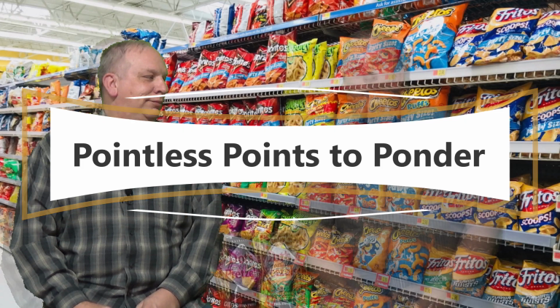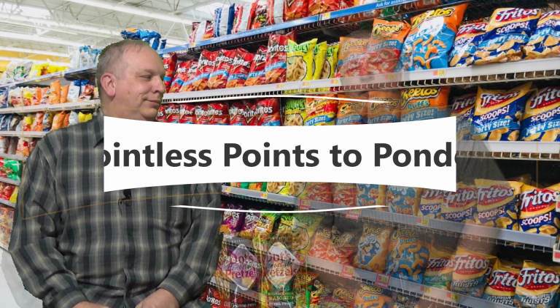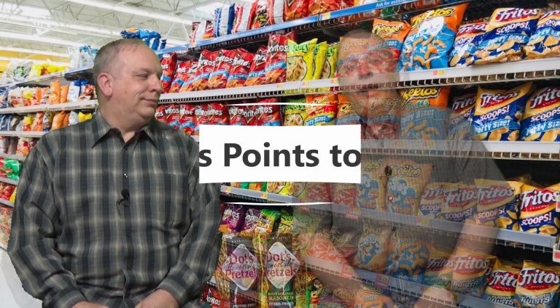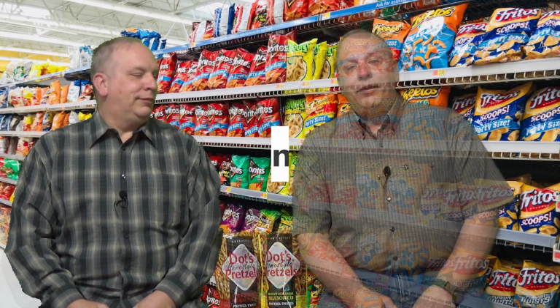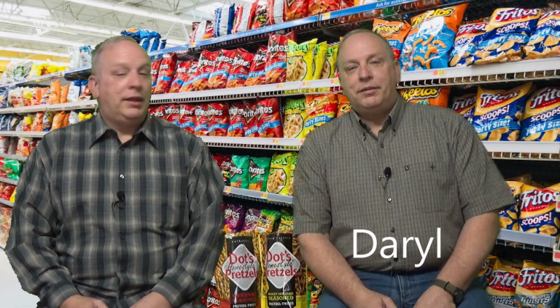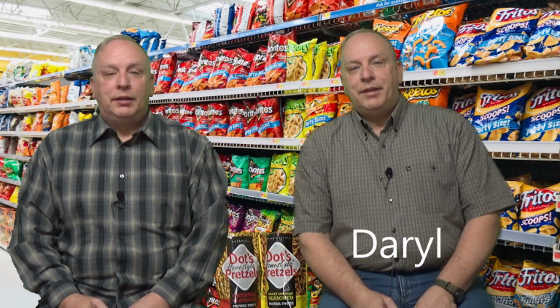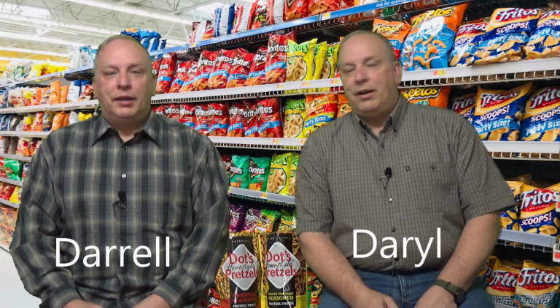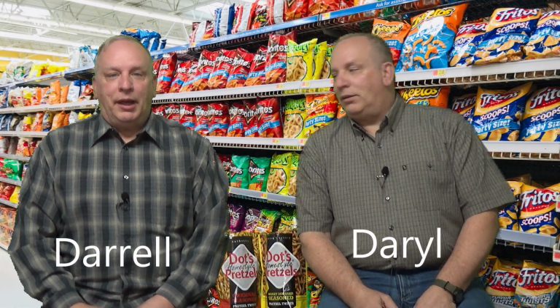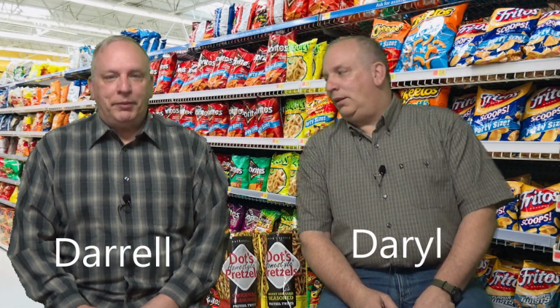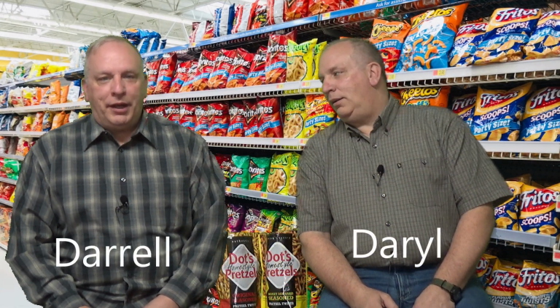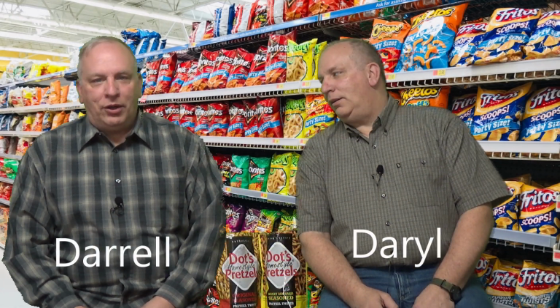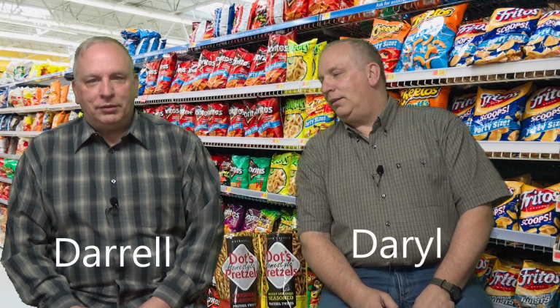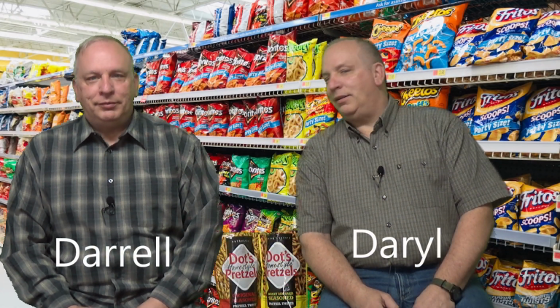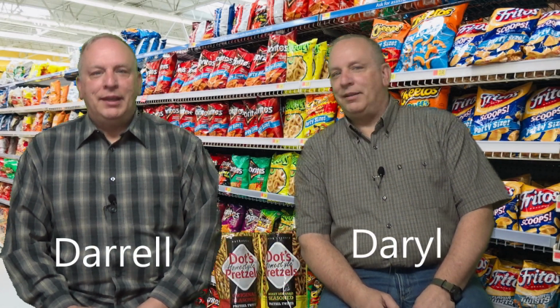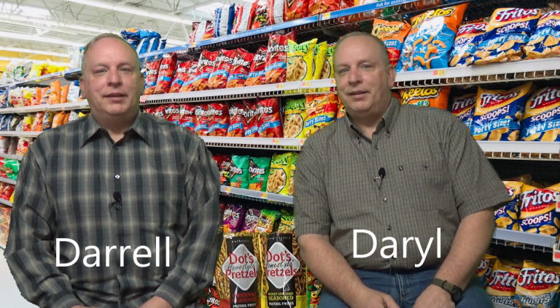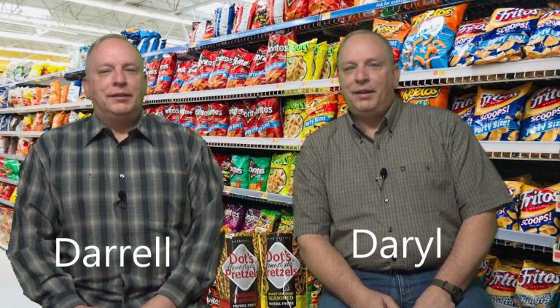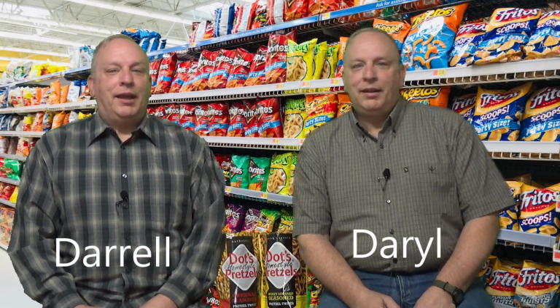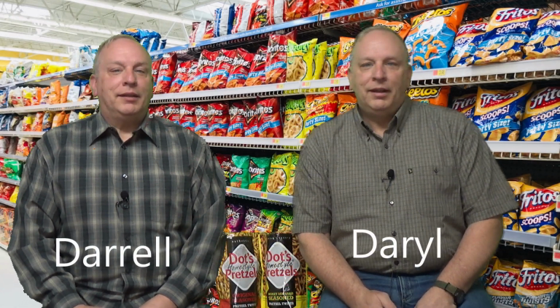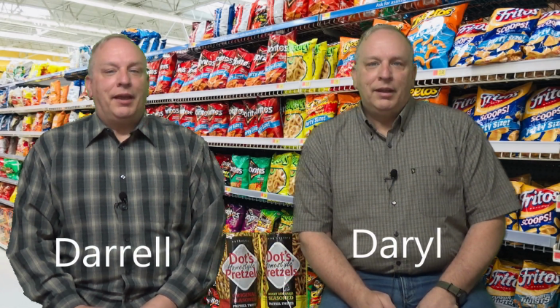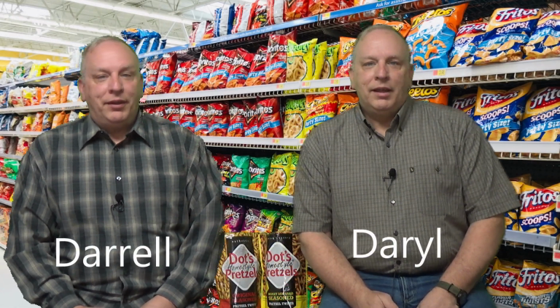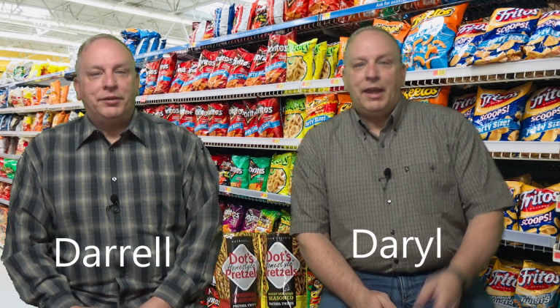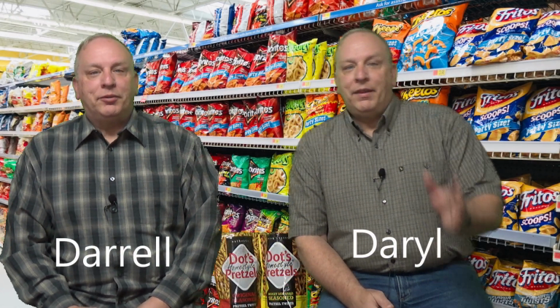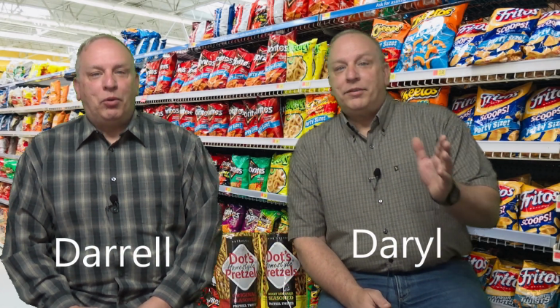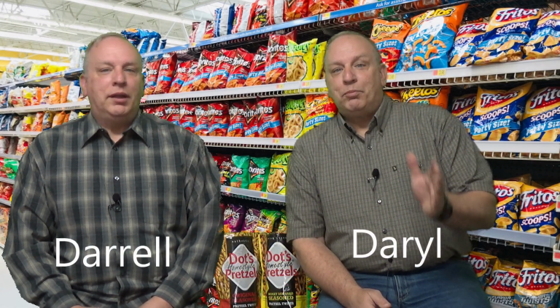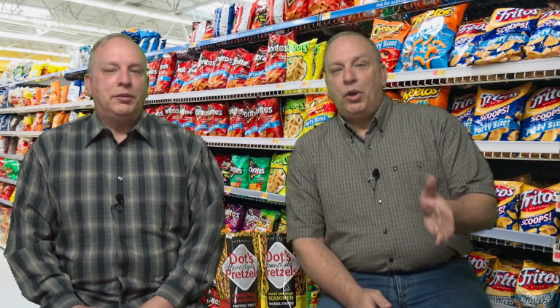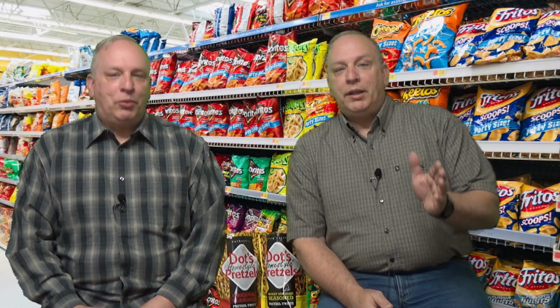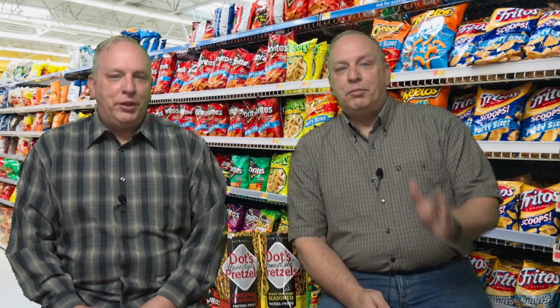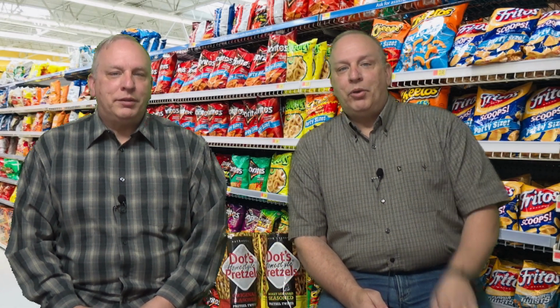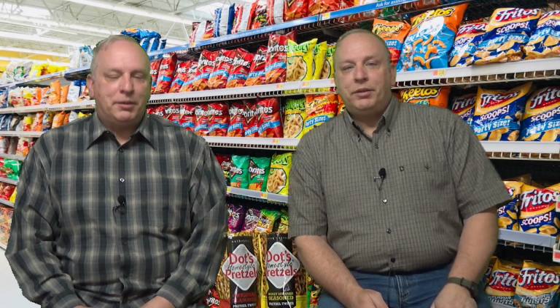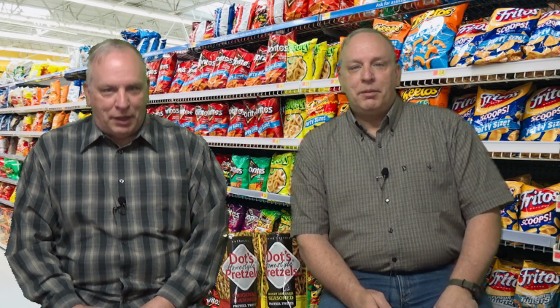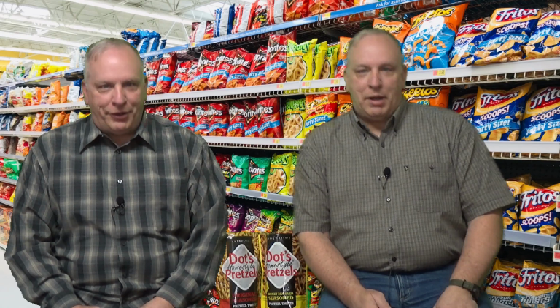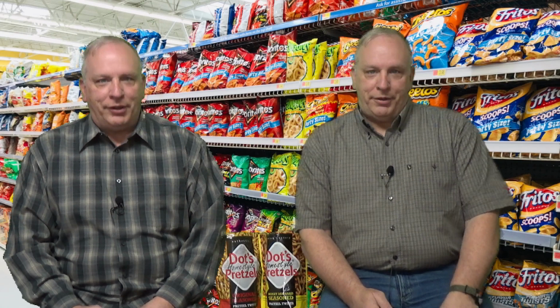Hi, this is Darryl. I'm Darryl. And this is Pointless Points to Ponder.